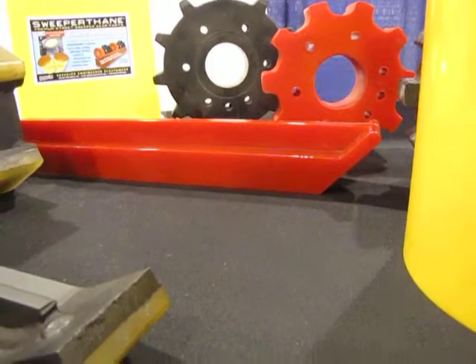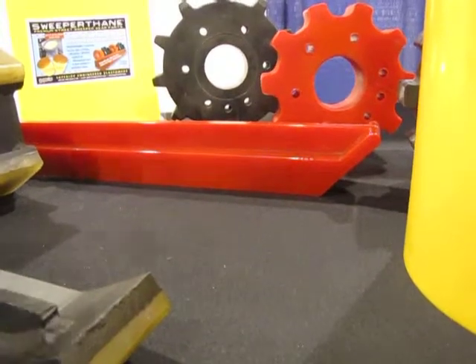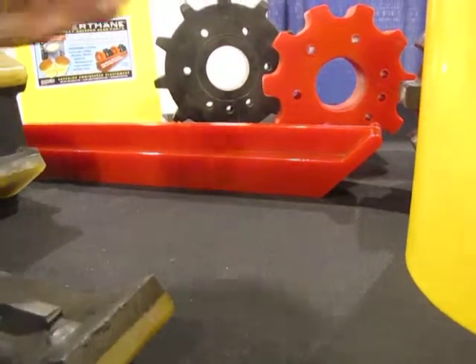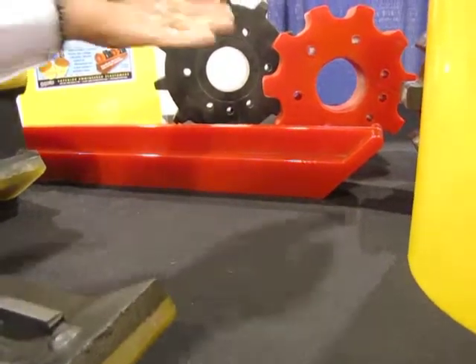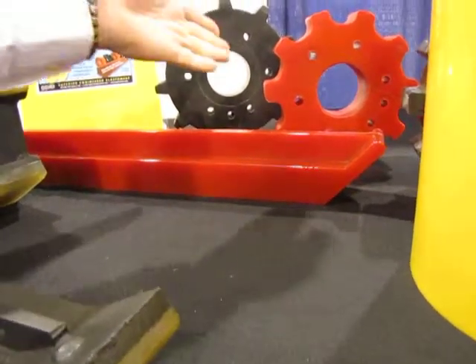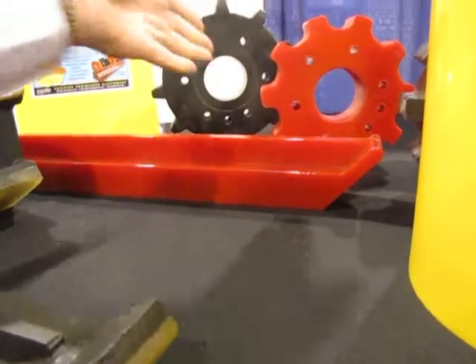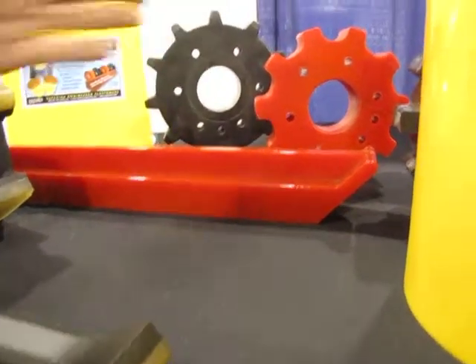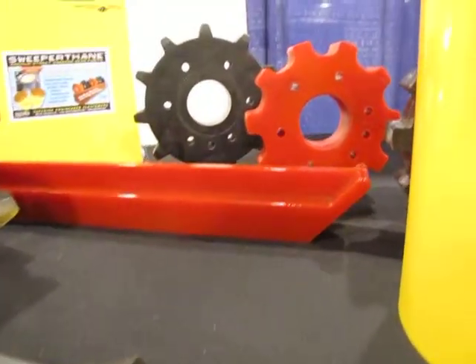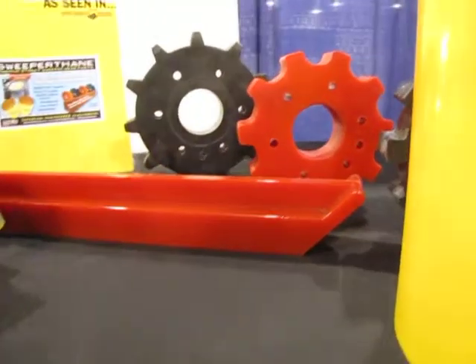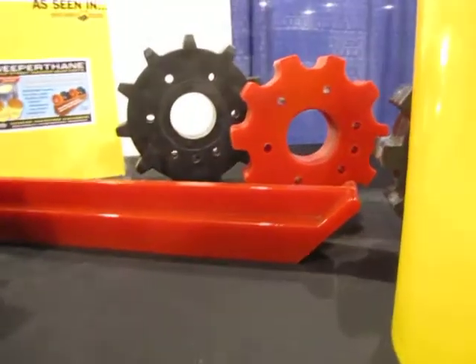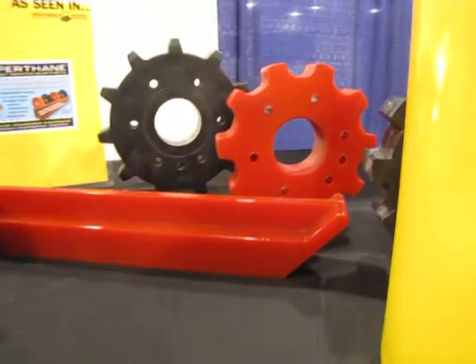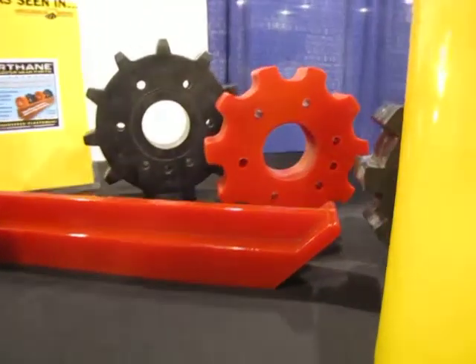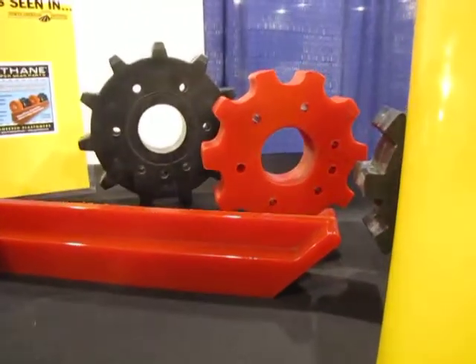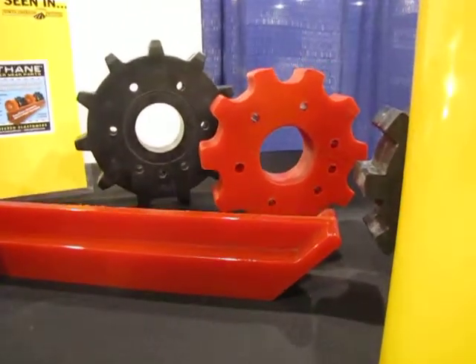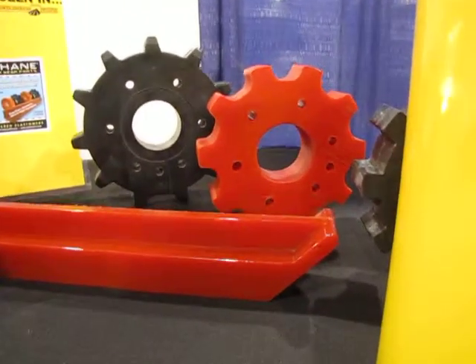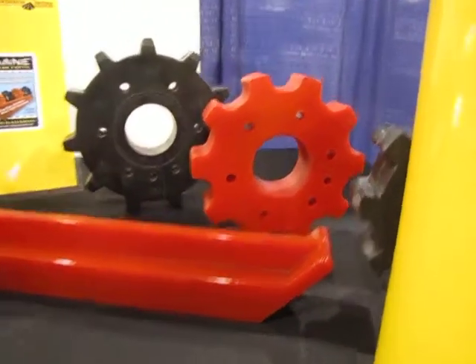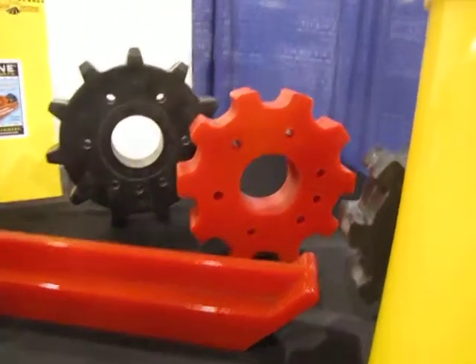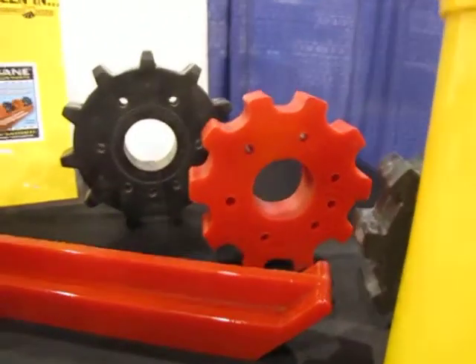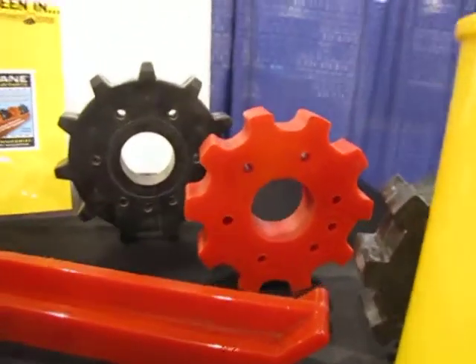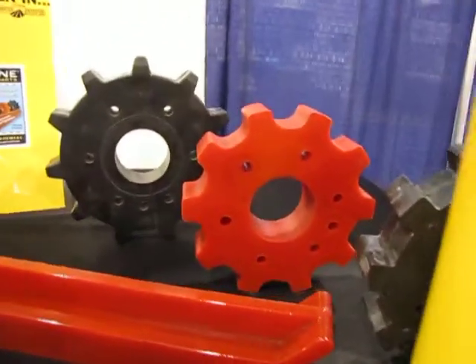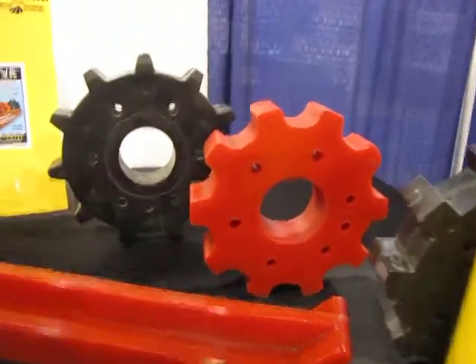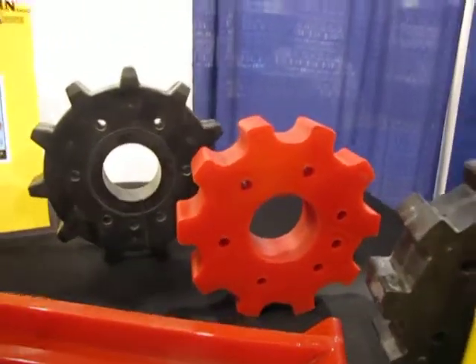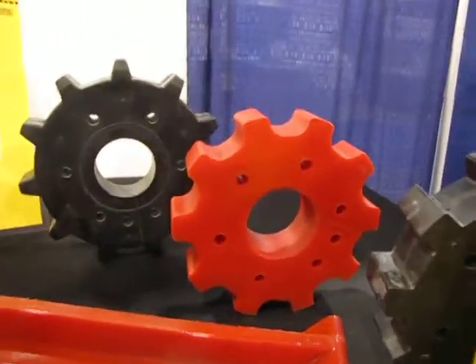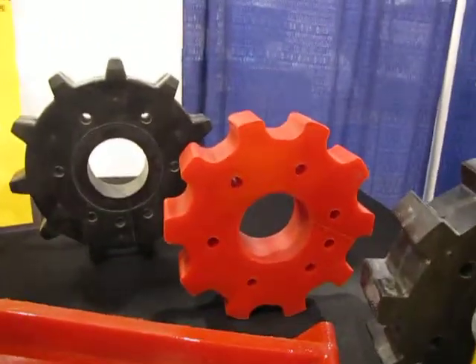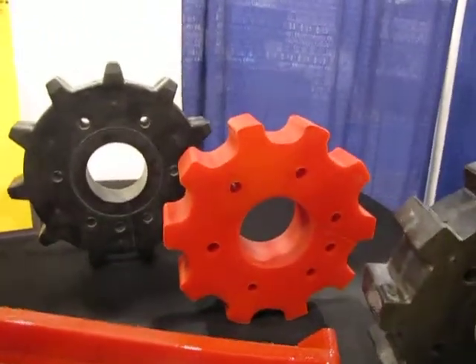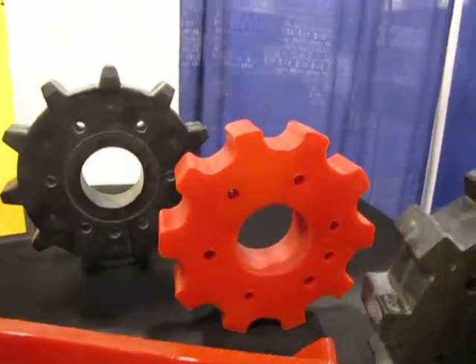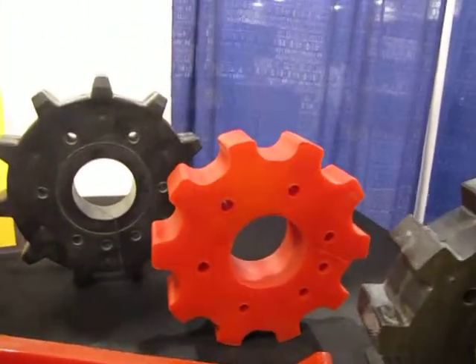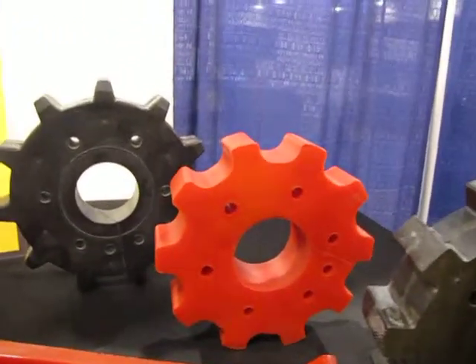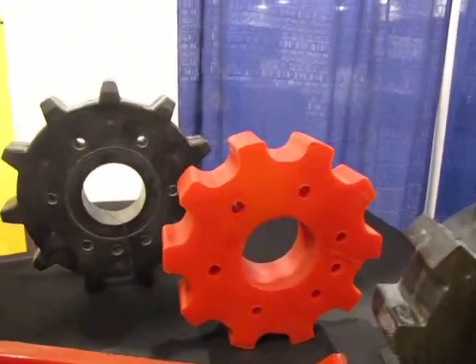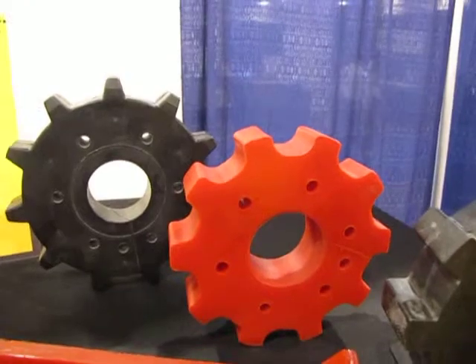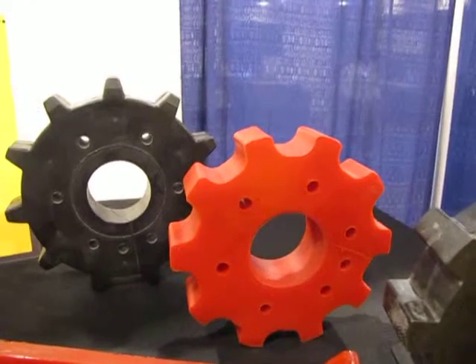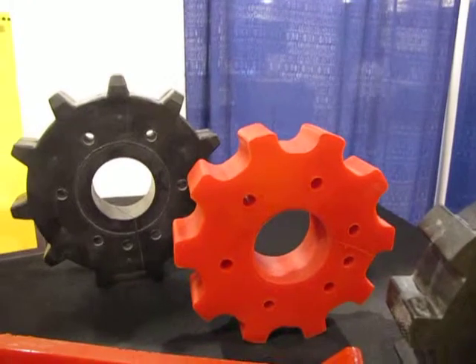We also manufacture sprockets for most of the OEMs in the country — in North America actually.